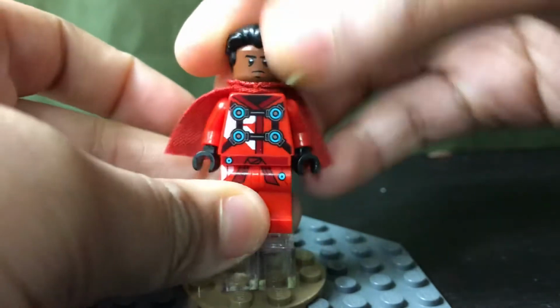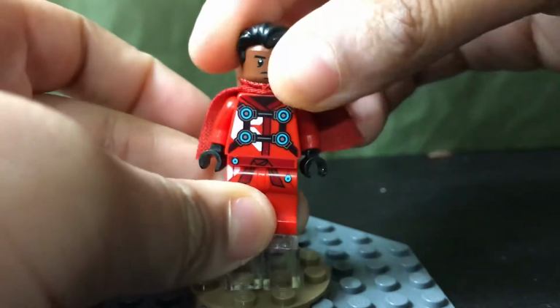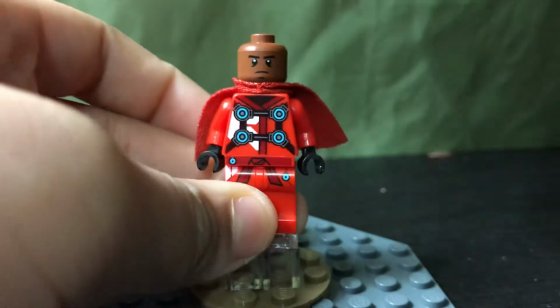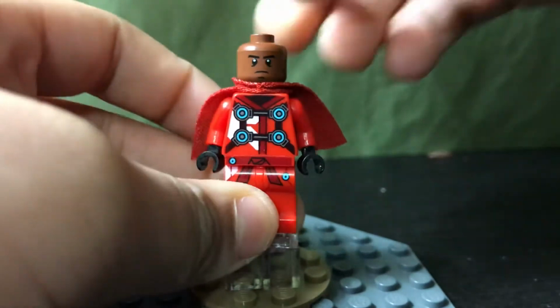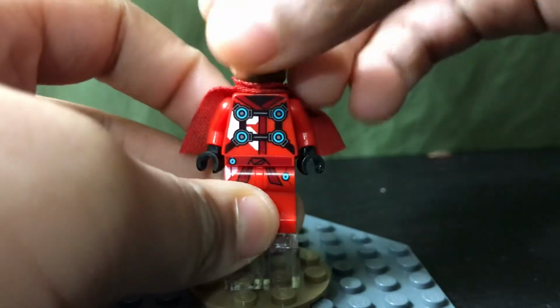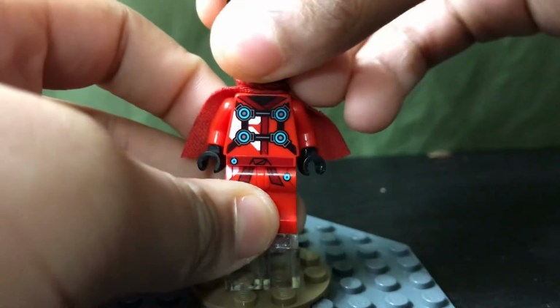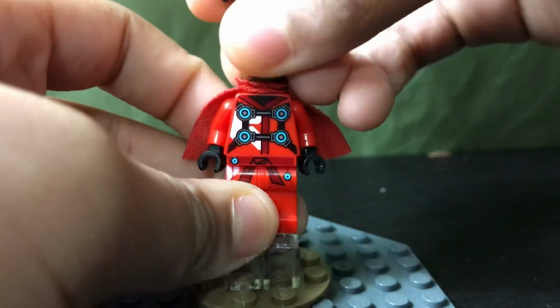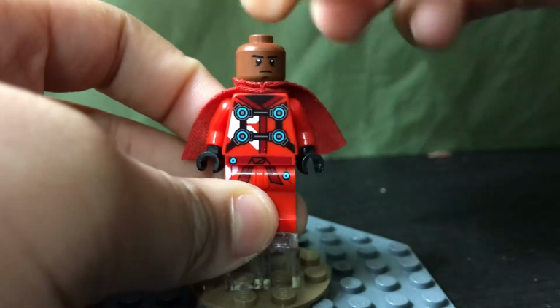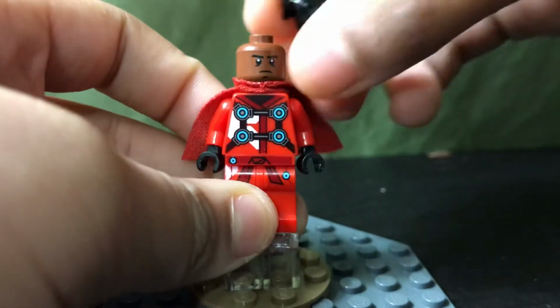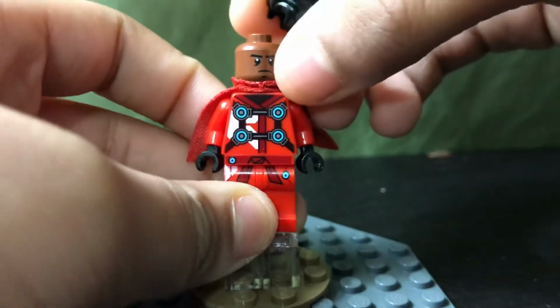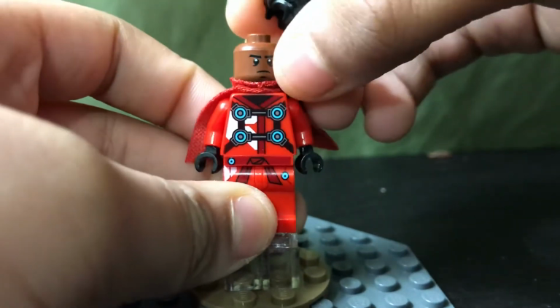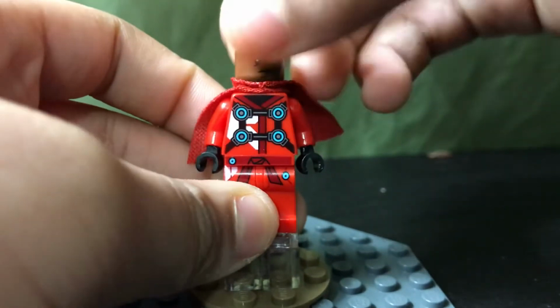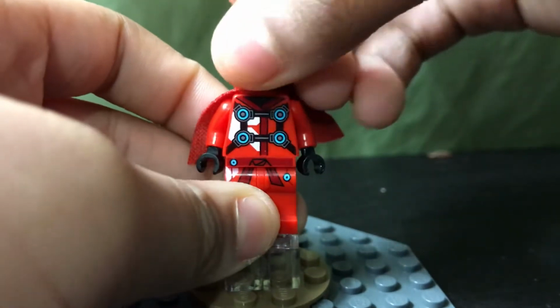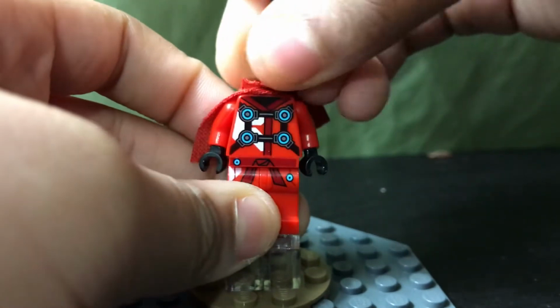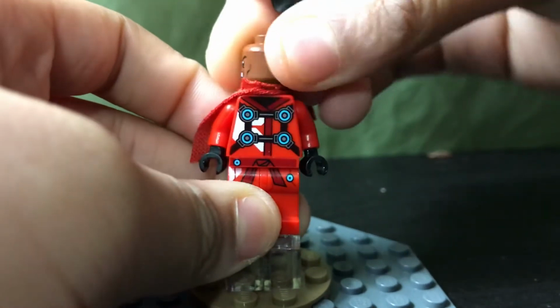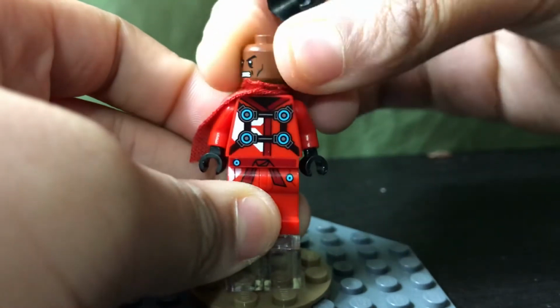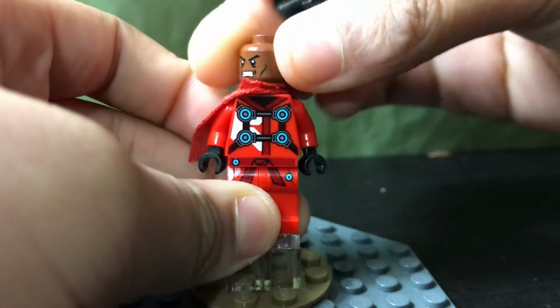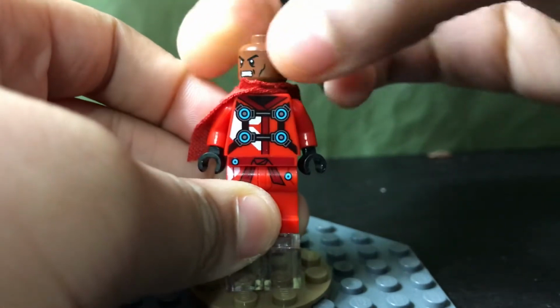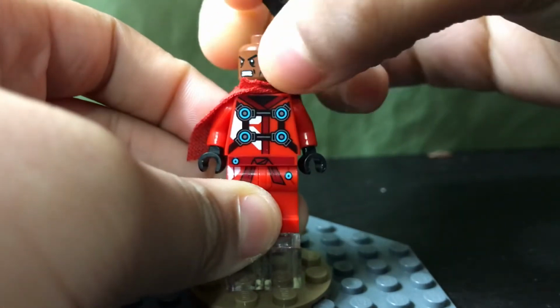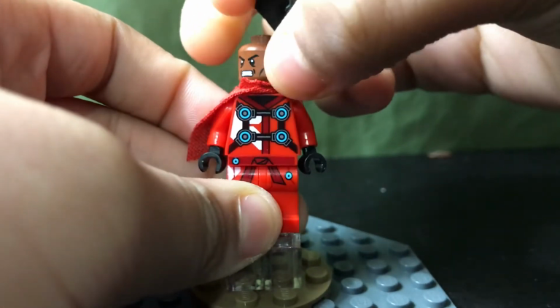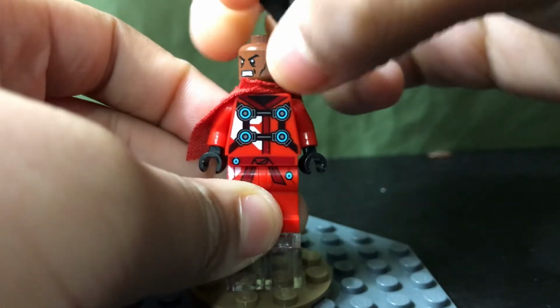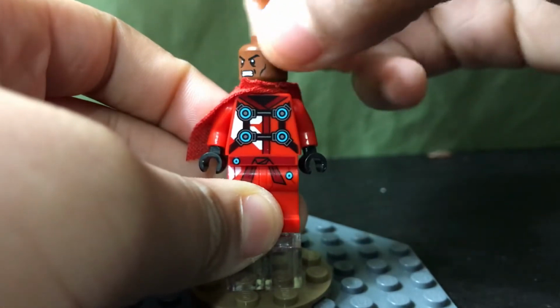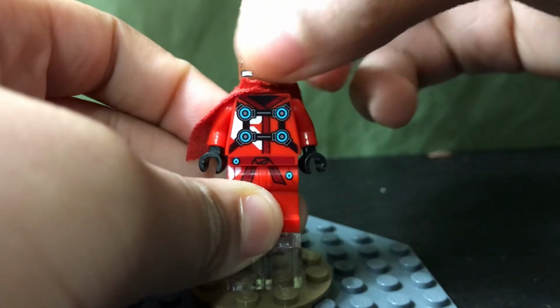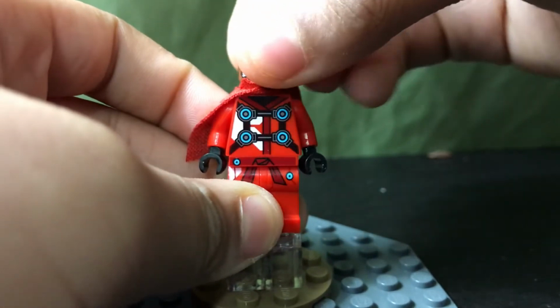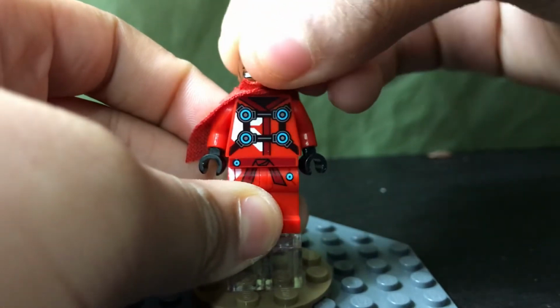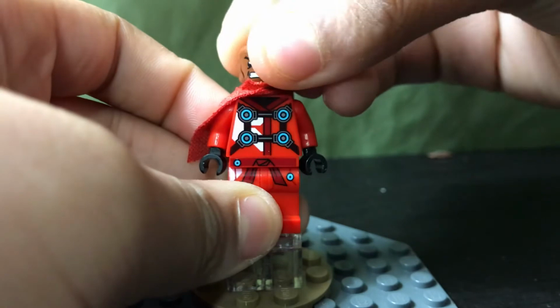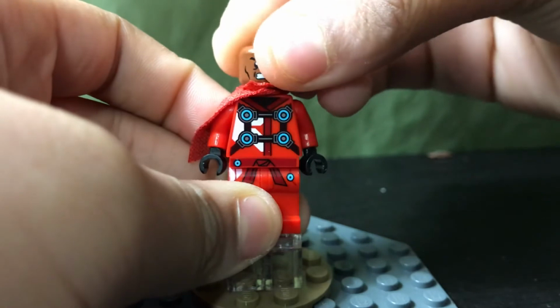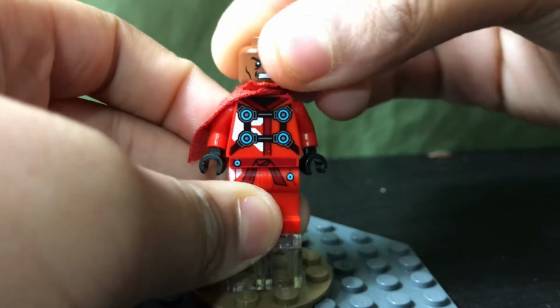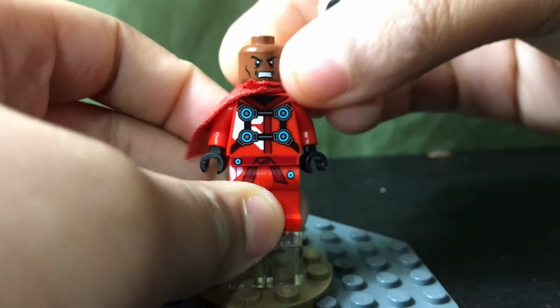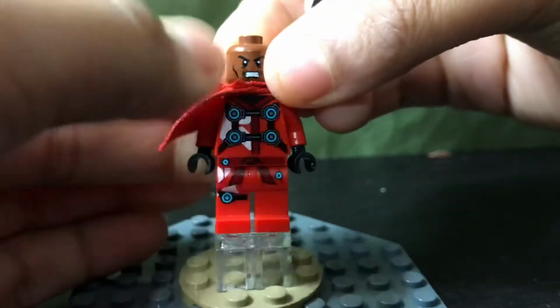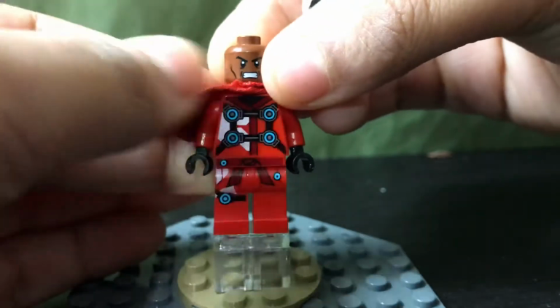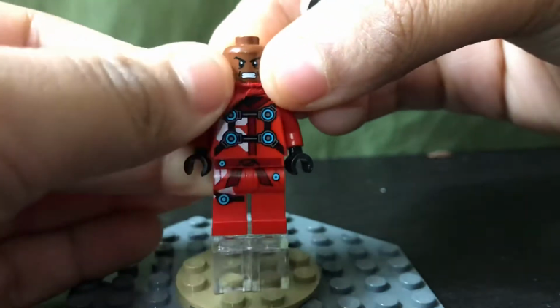The head is from War Machine. I just erased these, which I should do on this side too.